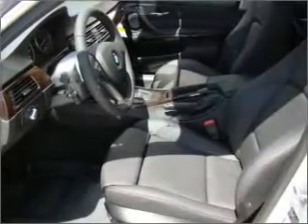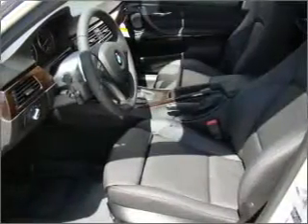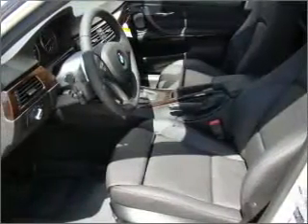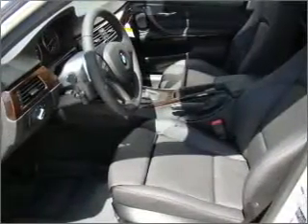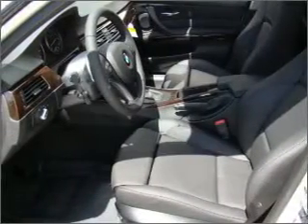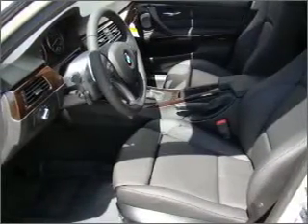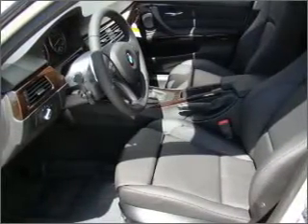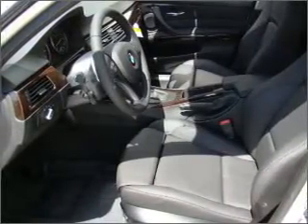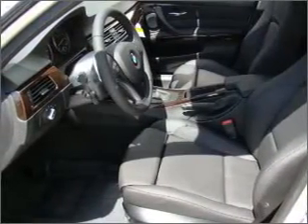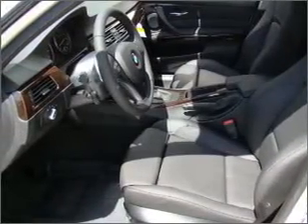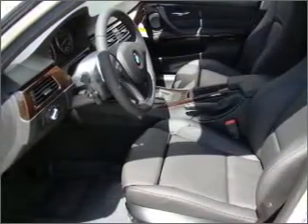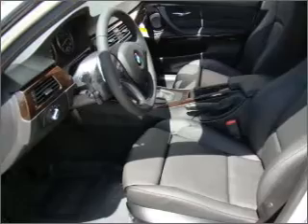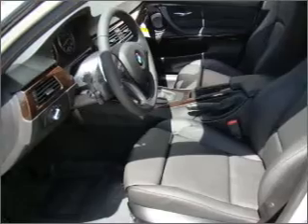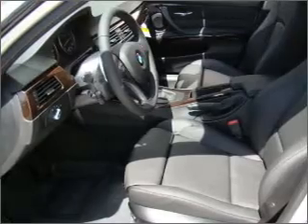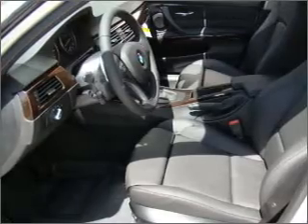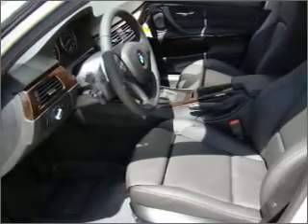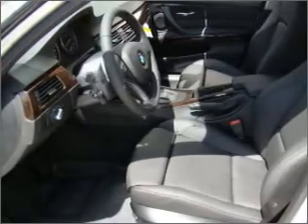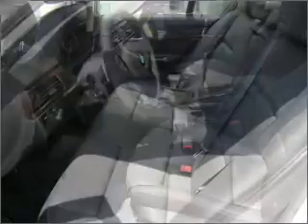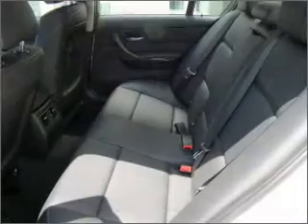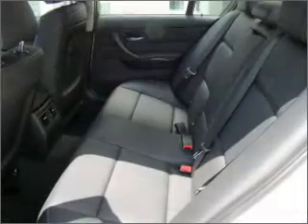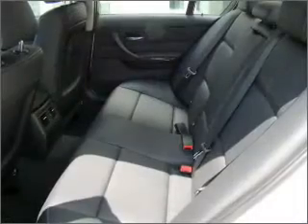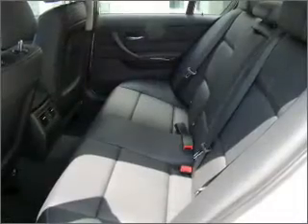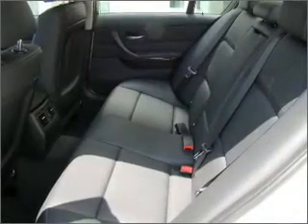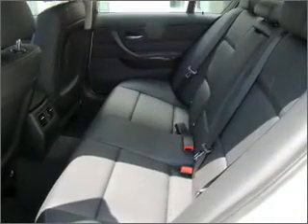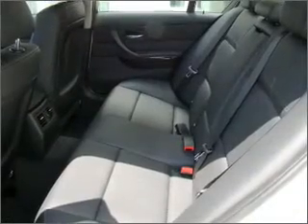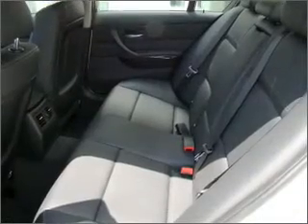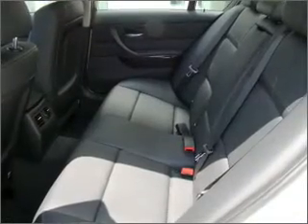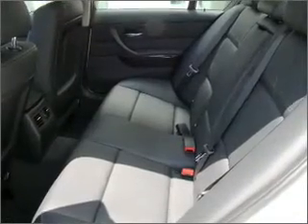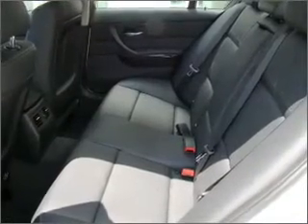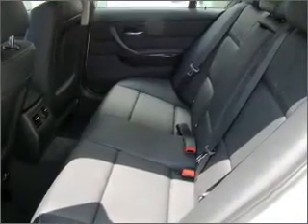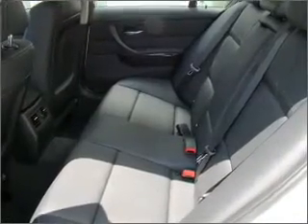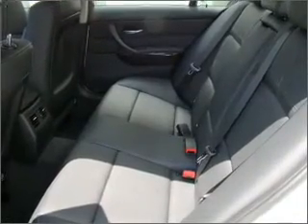Heated seats make cold weather driving more endurable. Let the outside in with a built-in sunroof. Pamper yourself with memory settings.